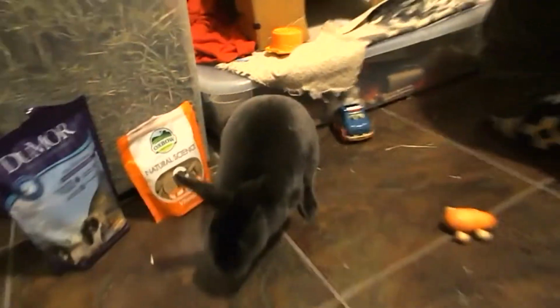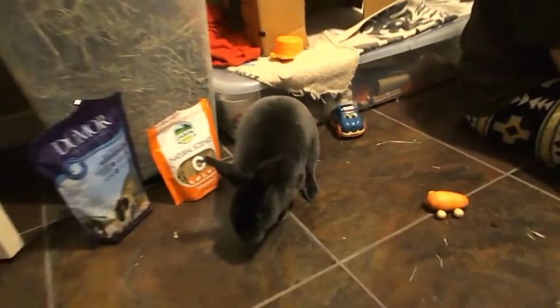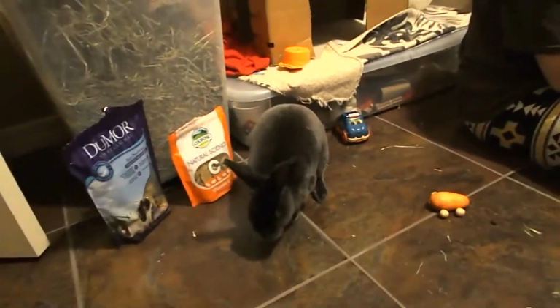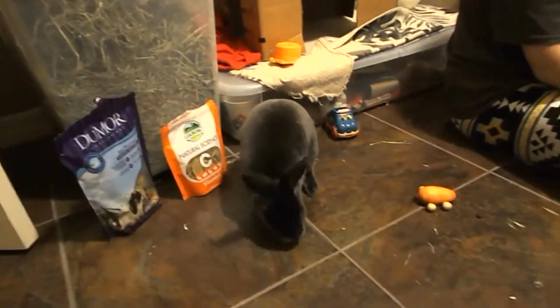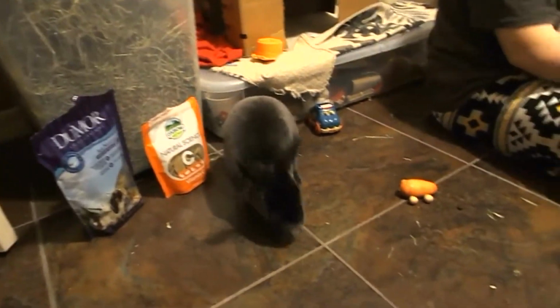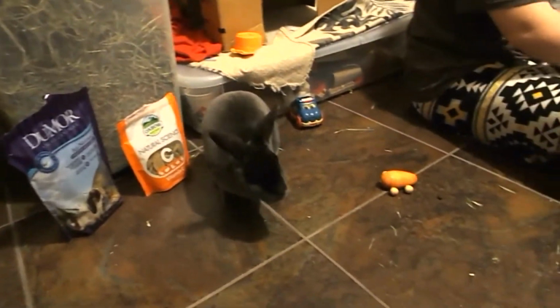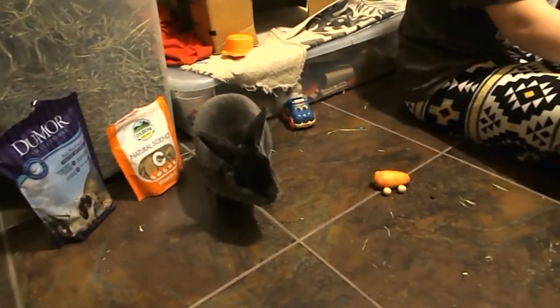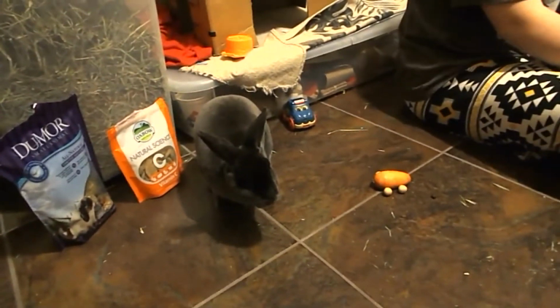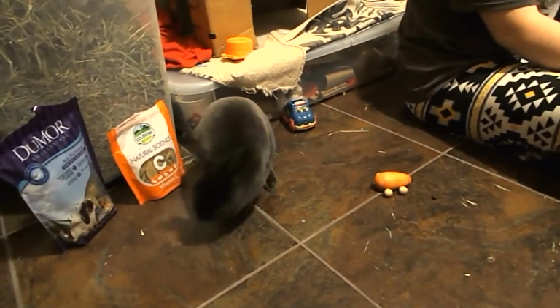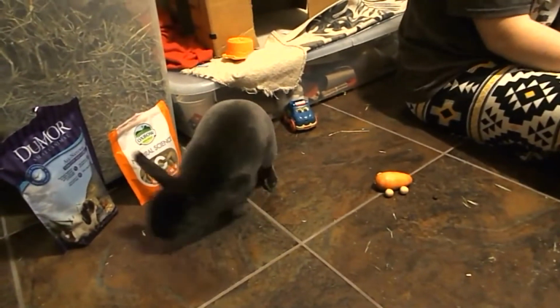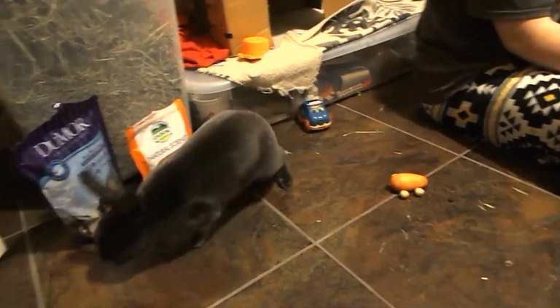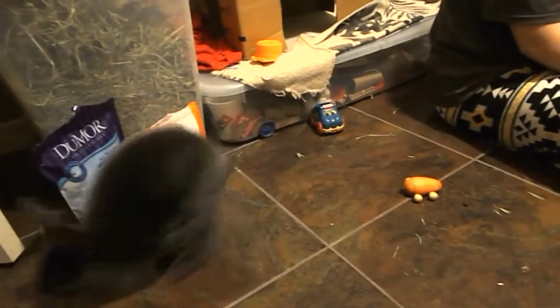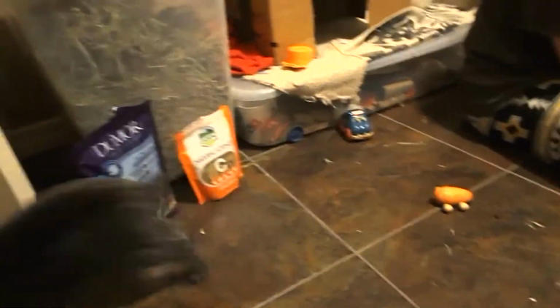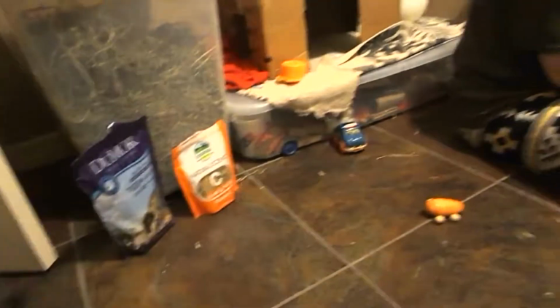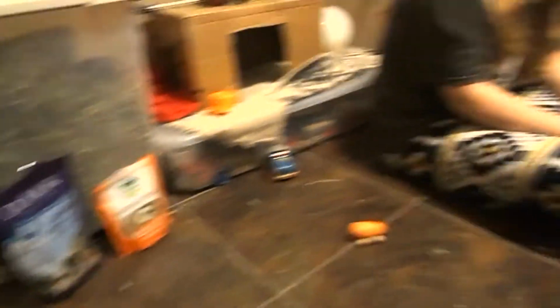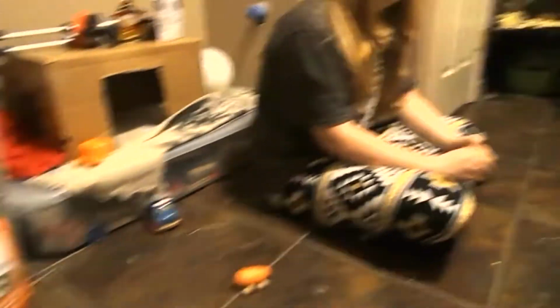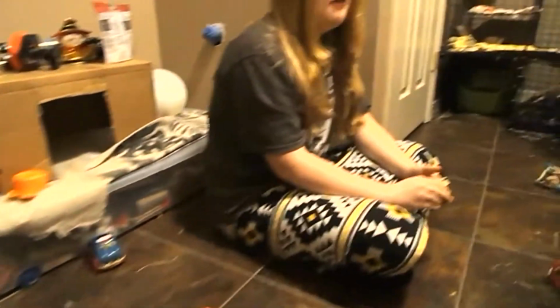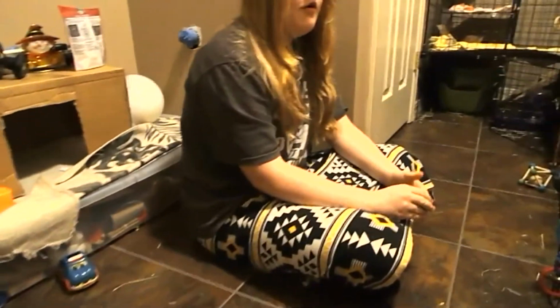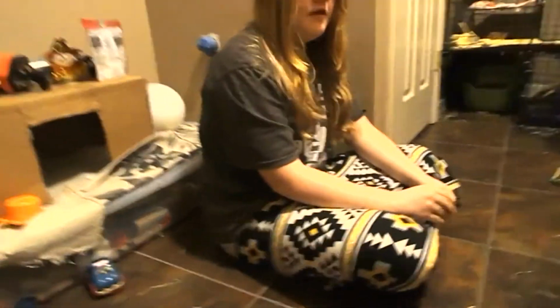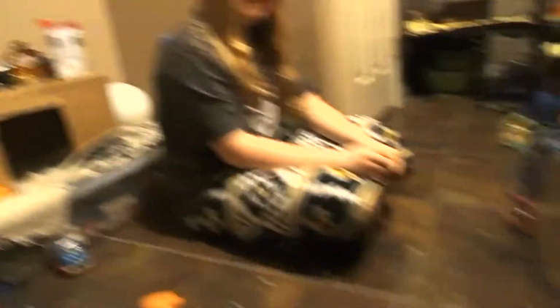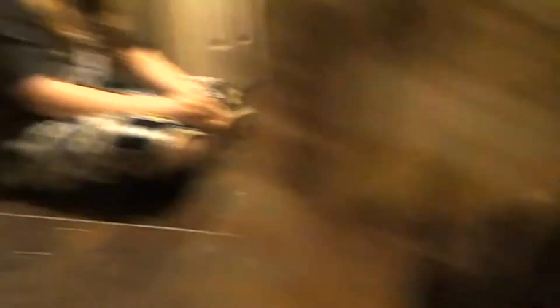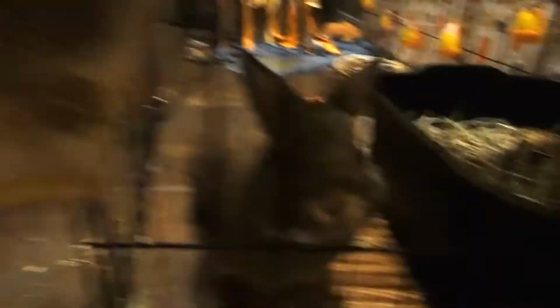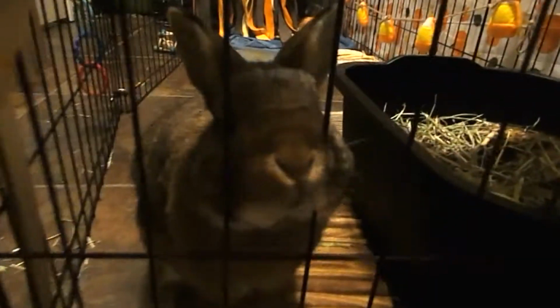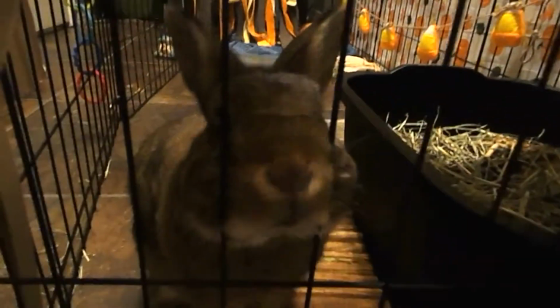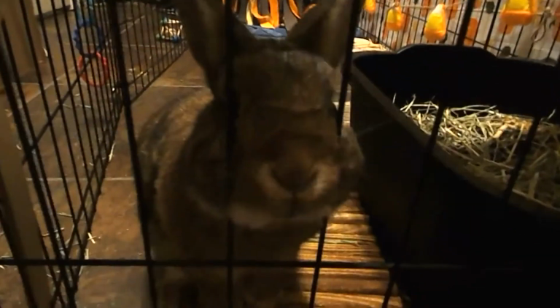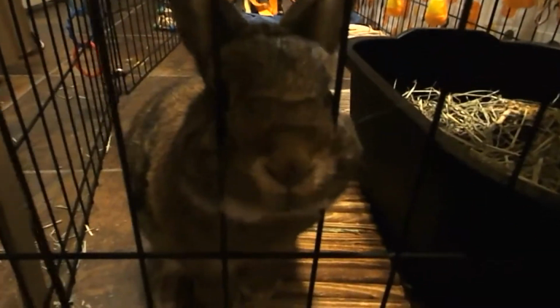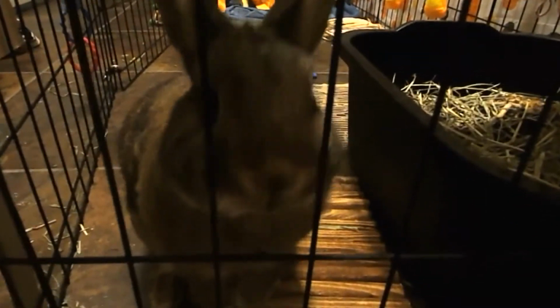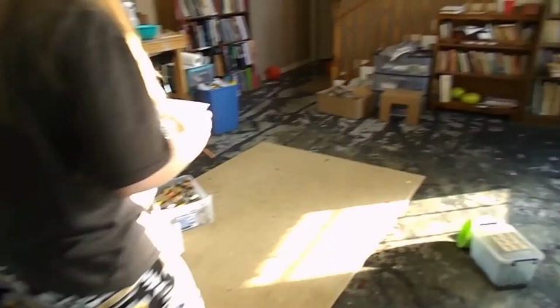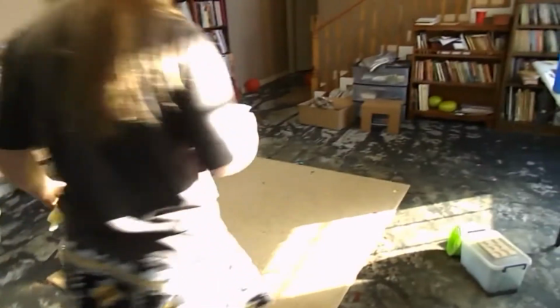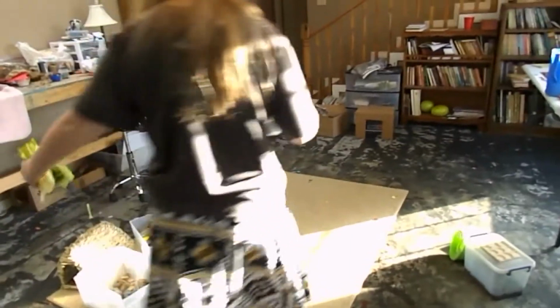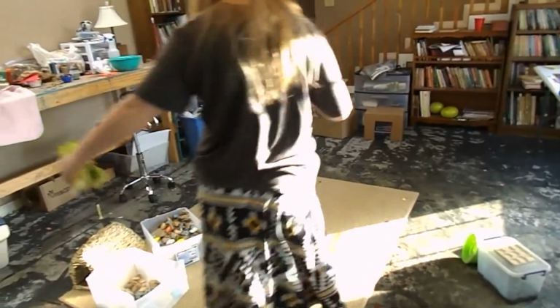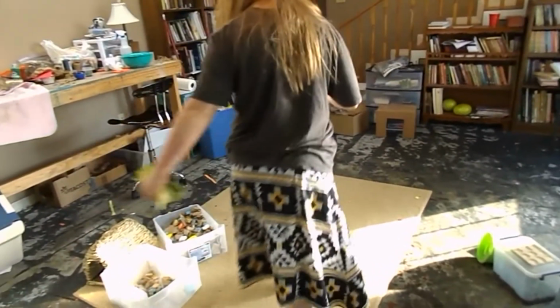If you haven't been subscribed for a while, you may or may not know that my rabbits are not bonded yet, and that's why they have to go out at separate times.